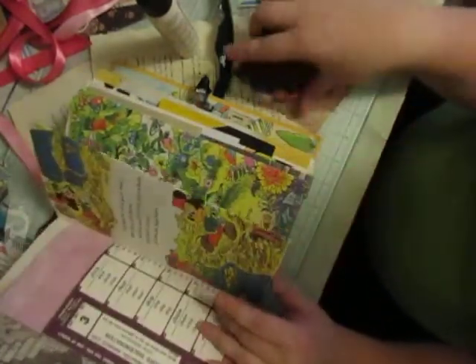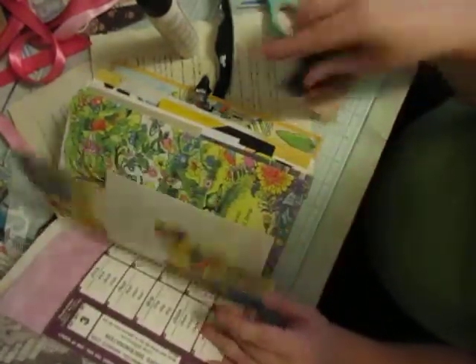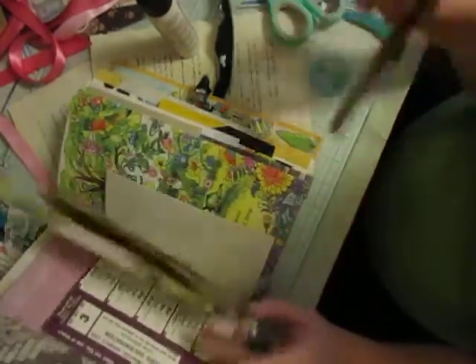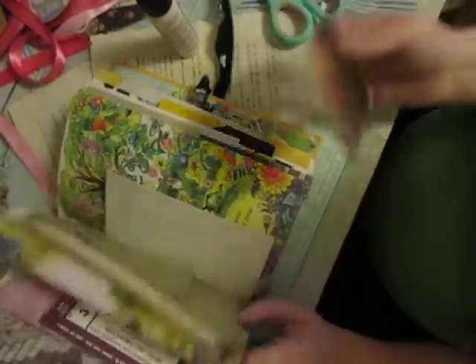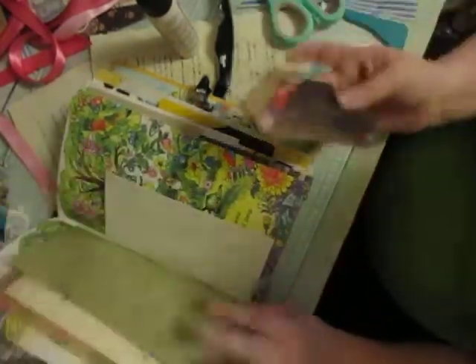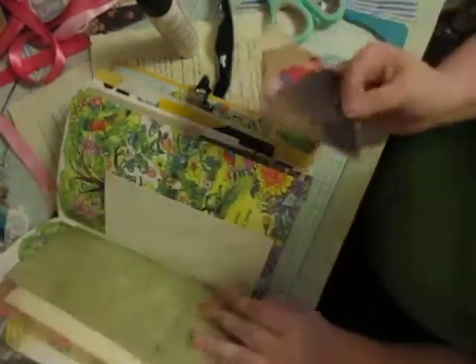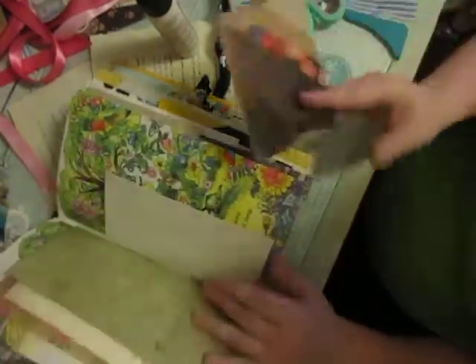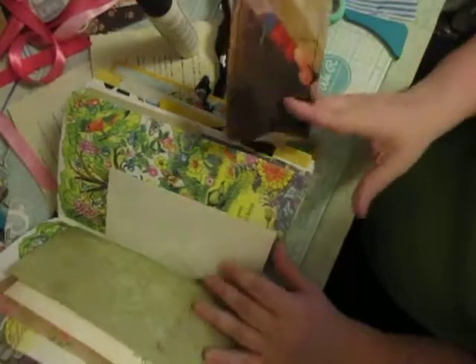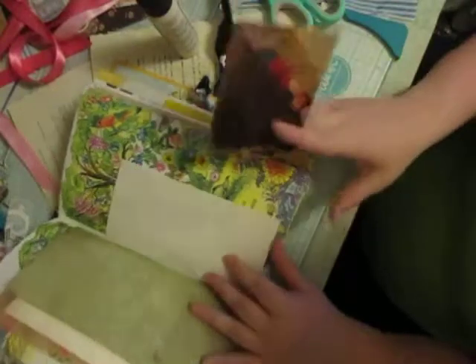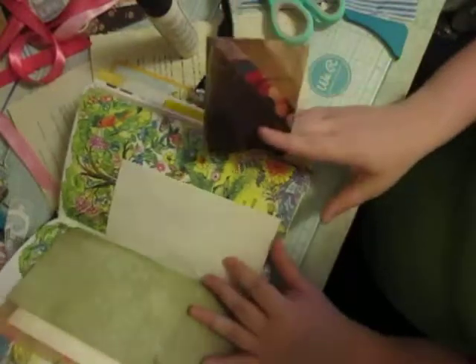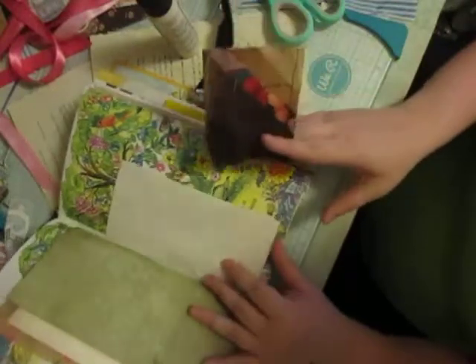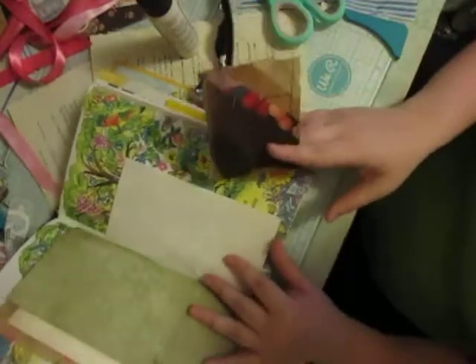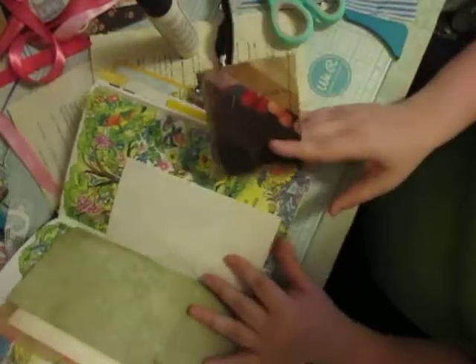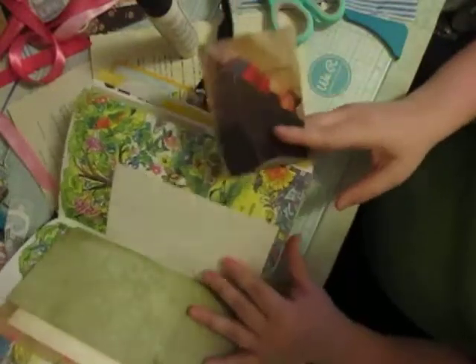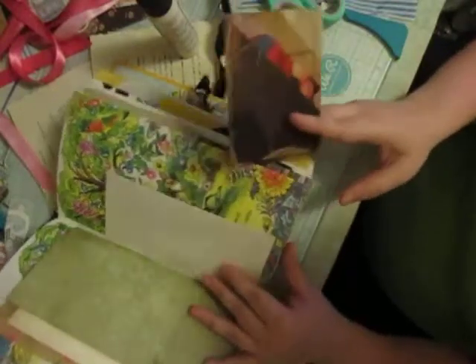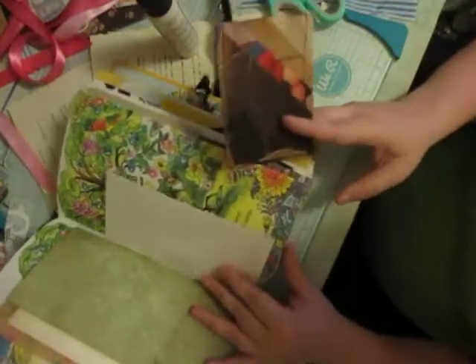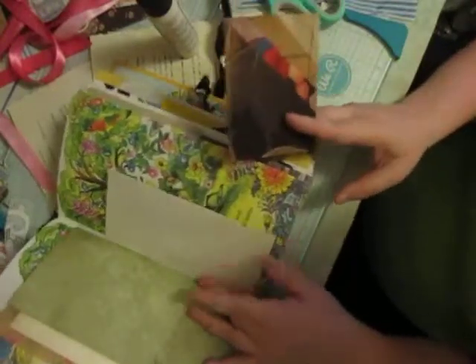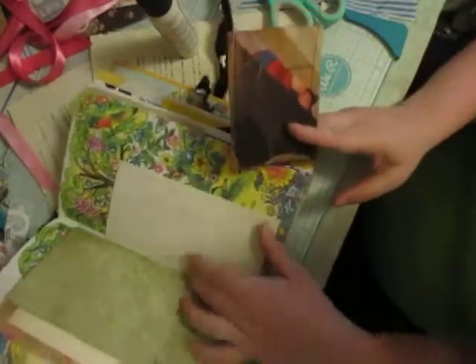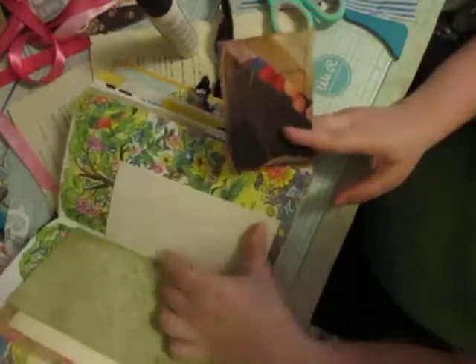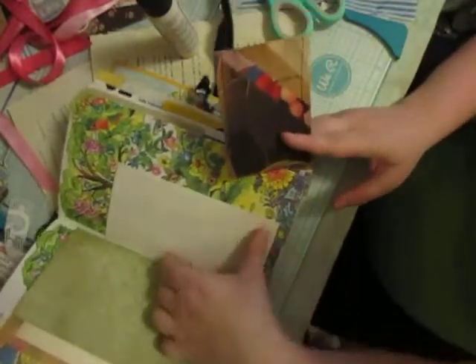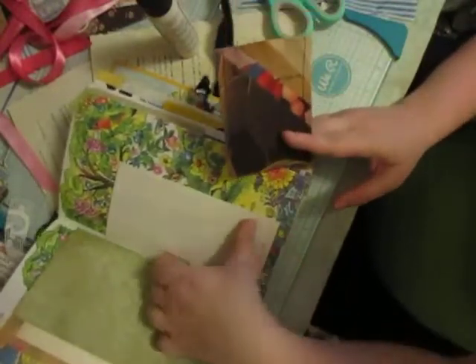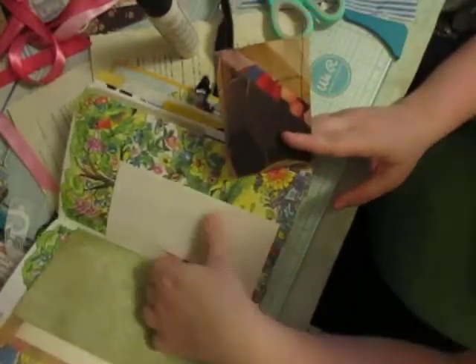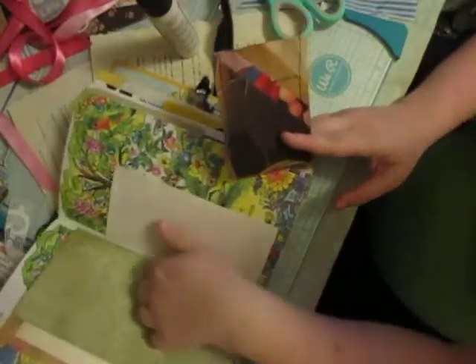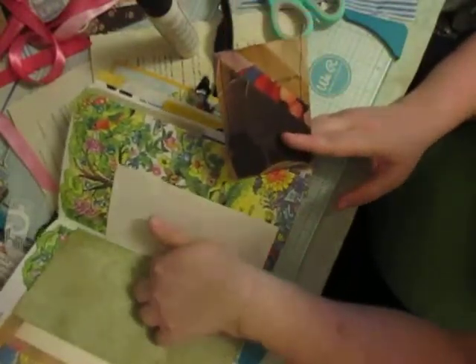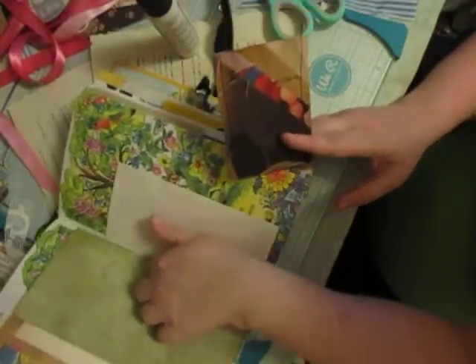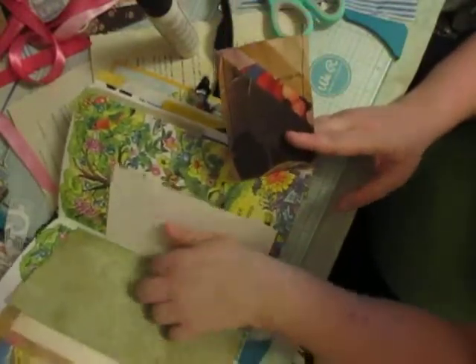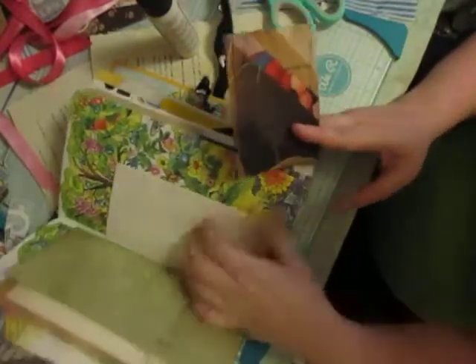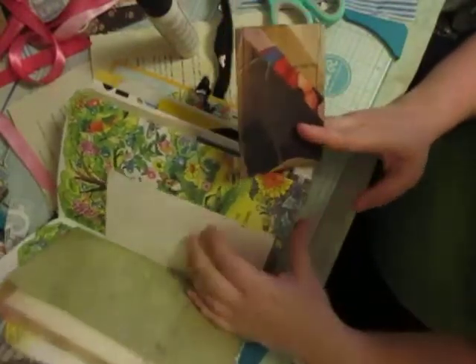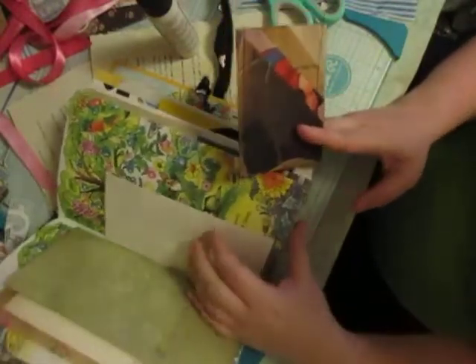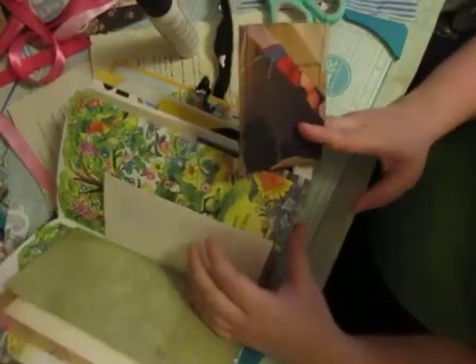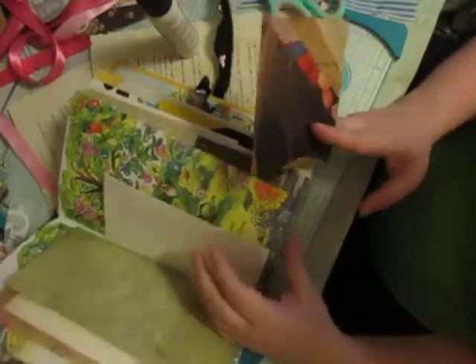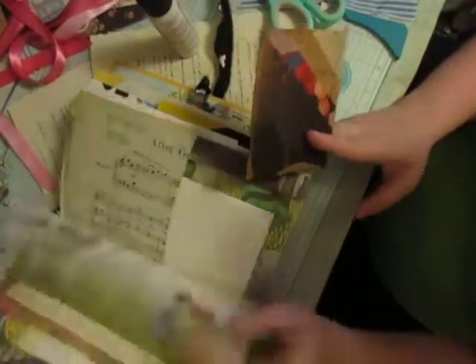Now this one — we've got another pocket through here, here we go.